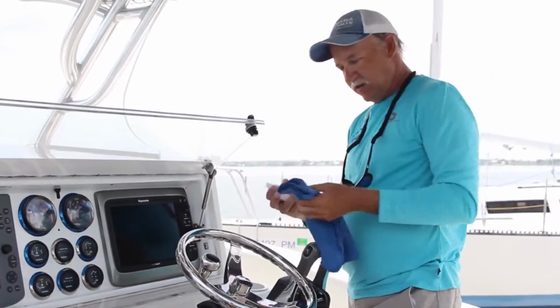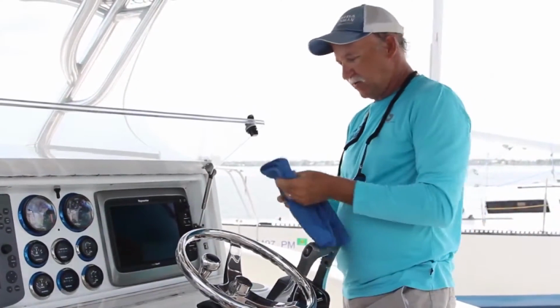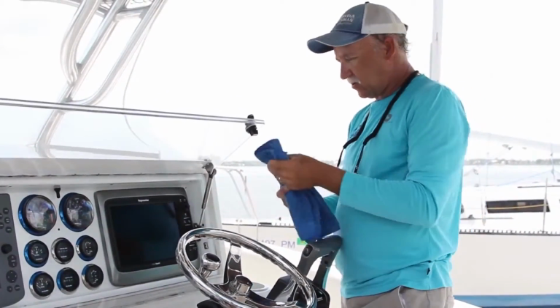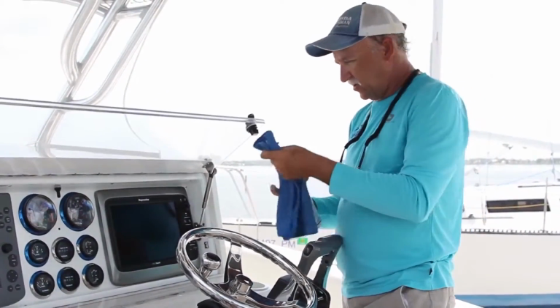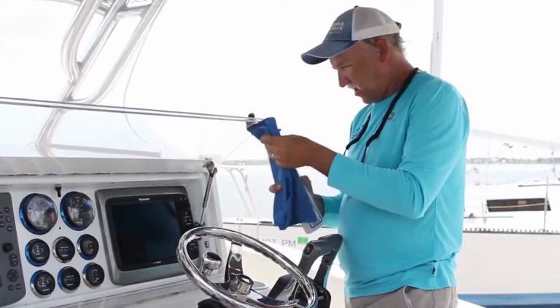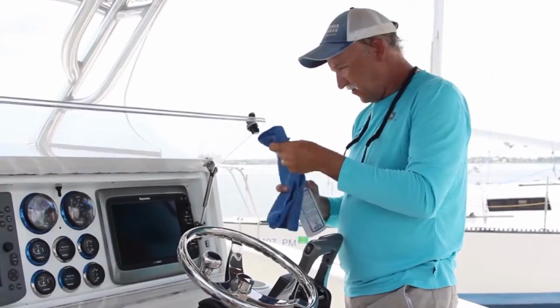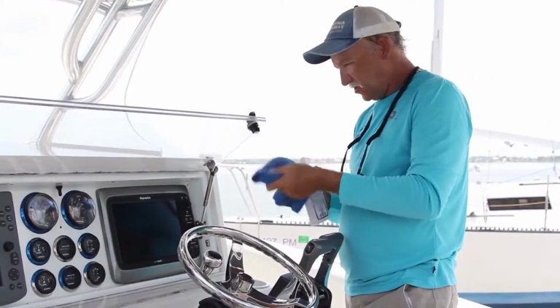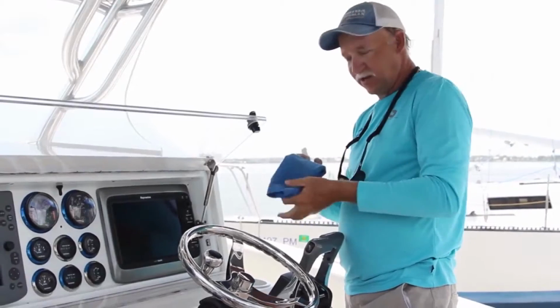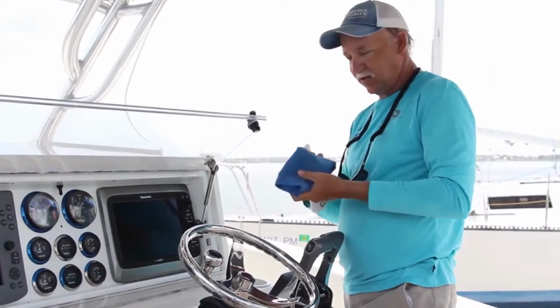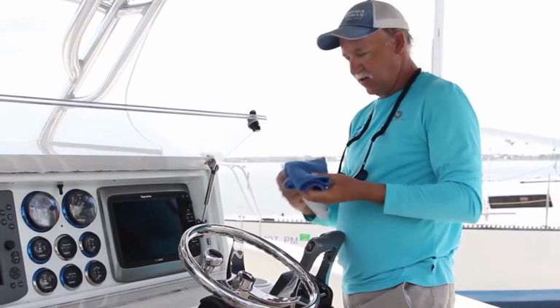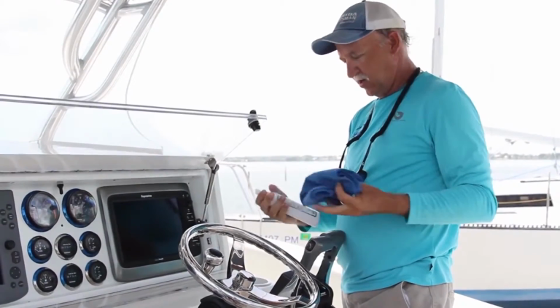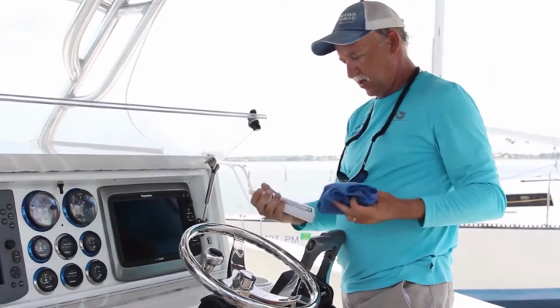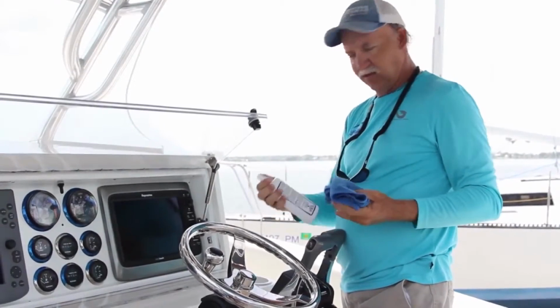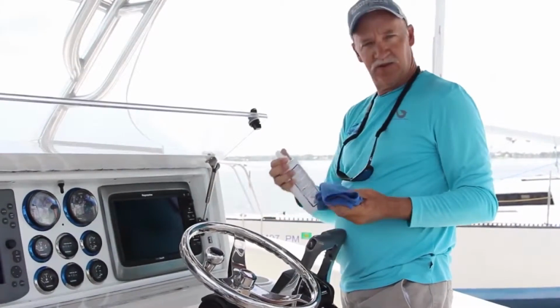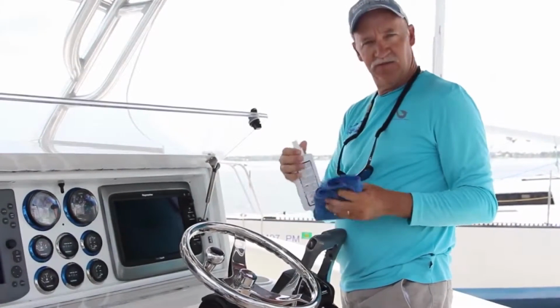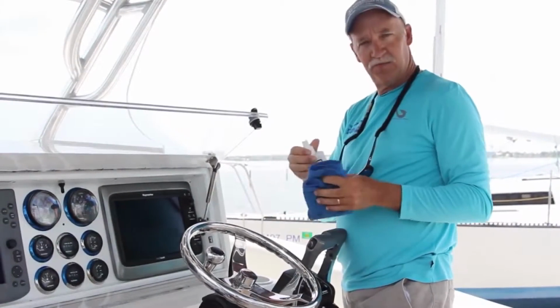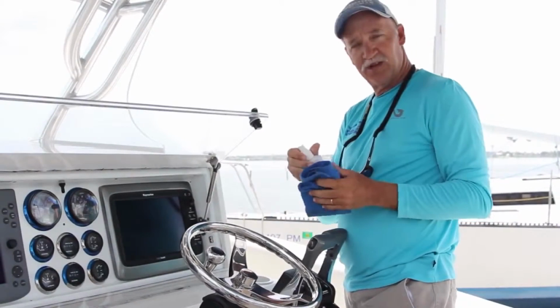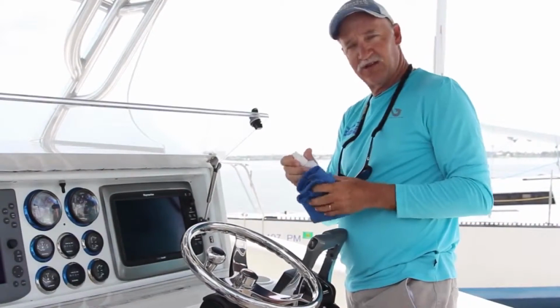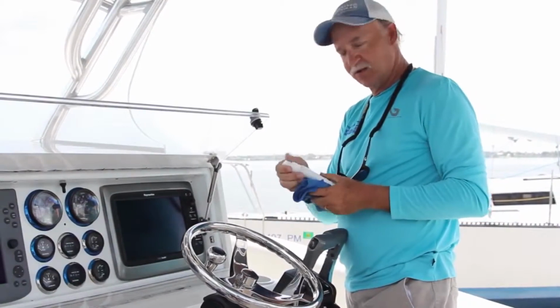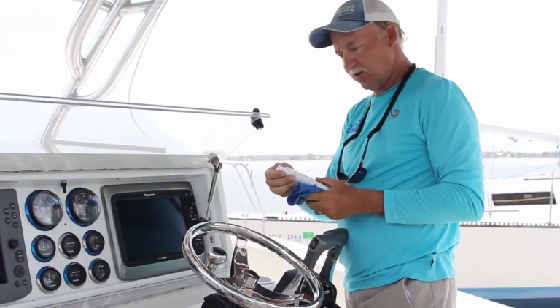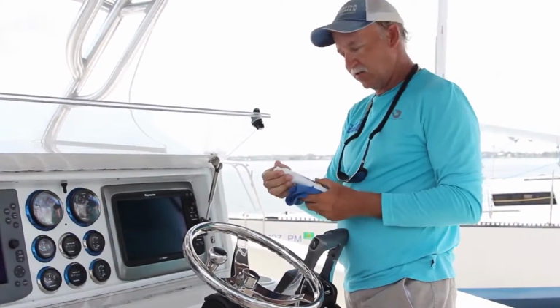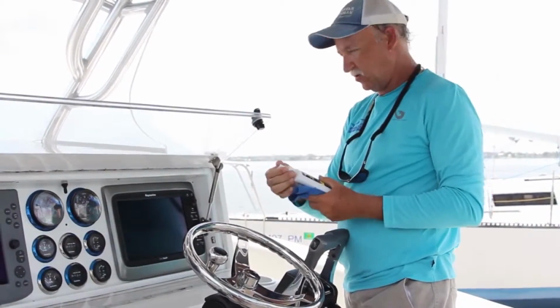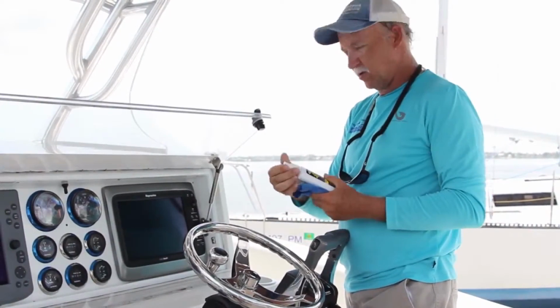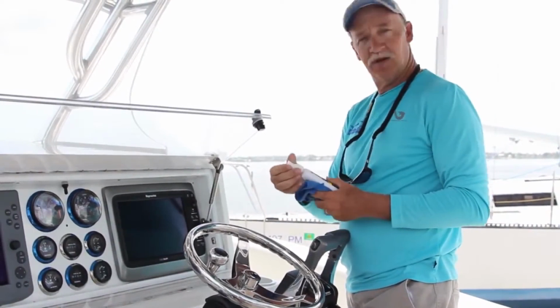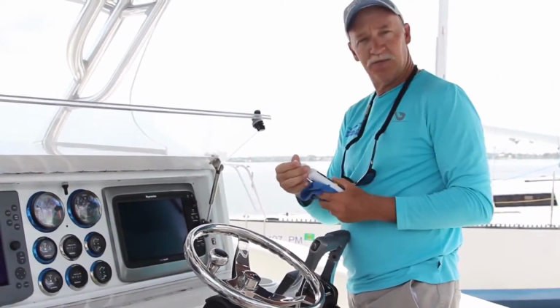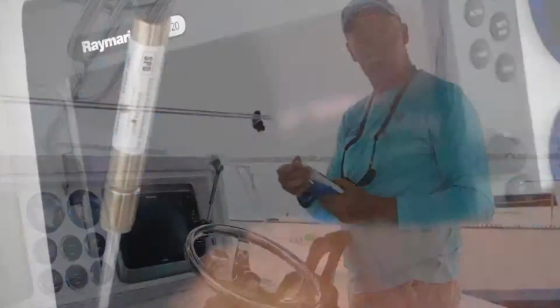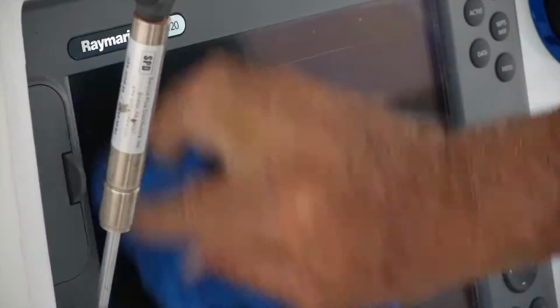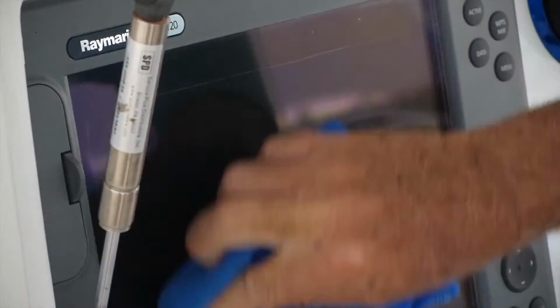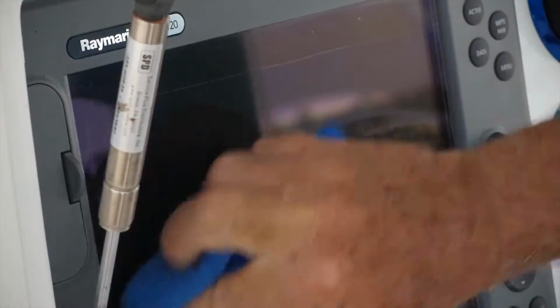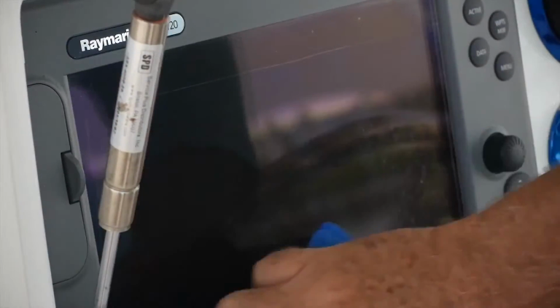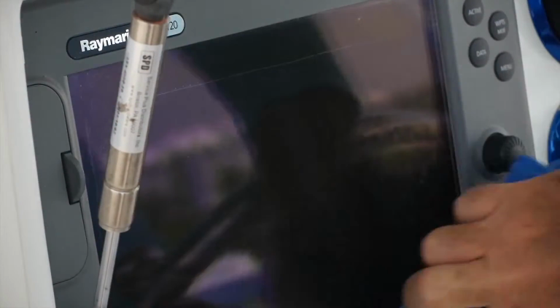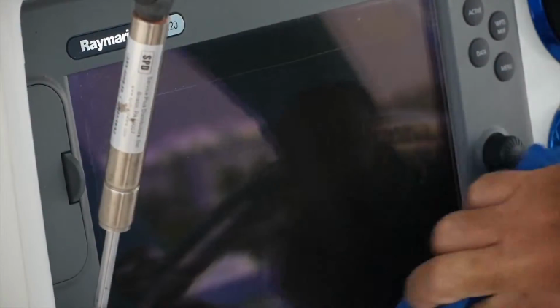Keeps the screen safe, protected, and leaves a UV protectant on that too, so it'll help your screens from fading.